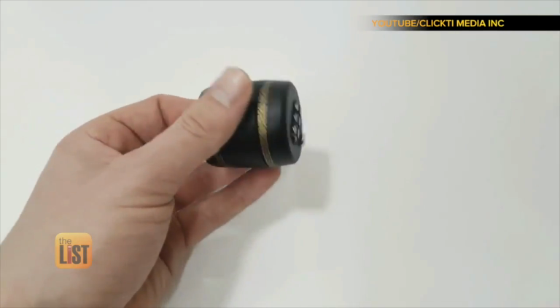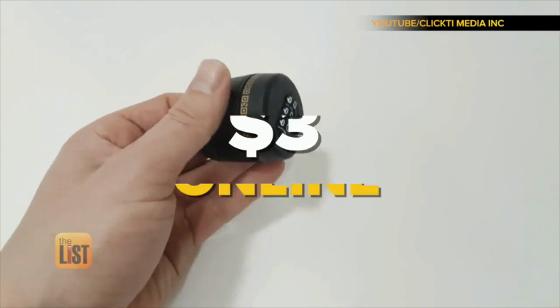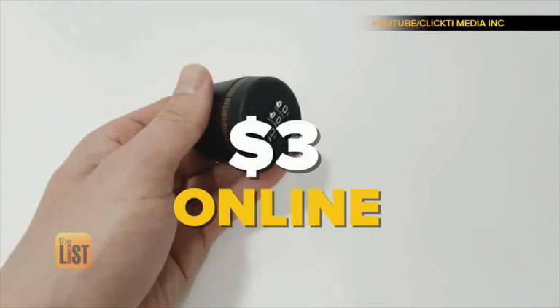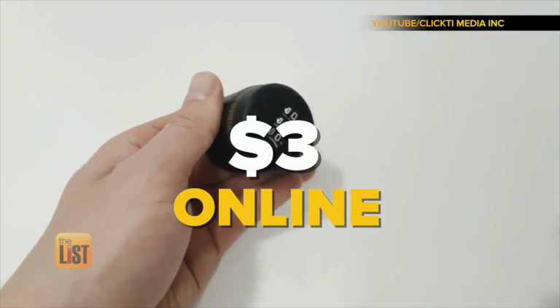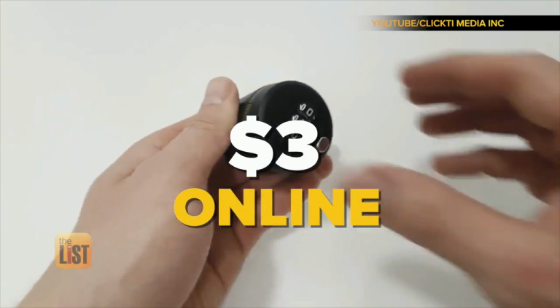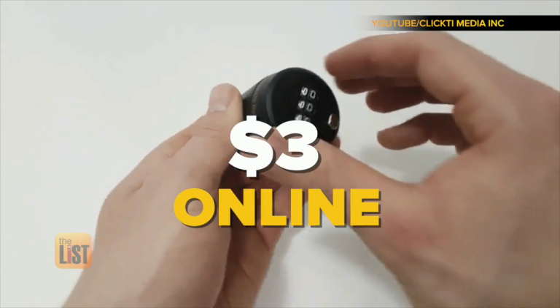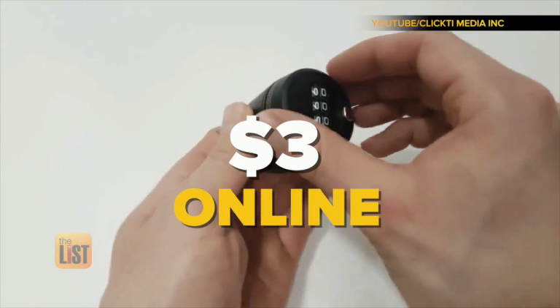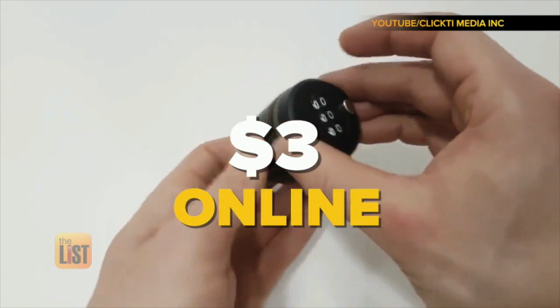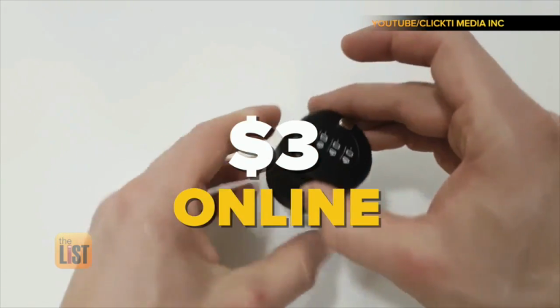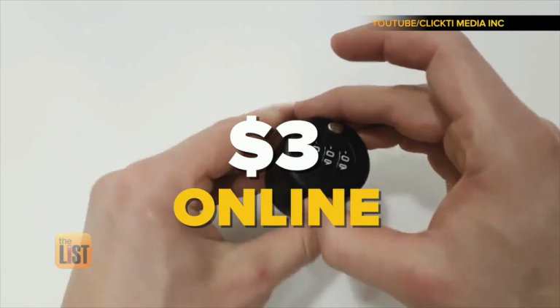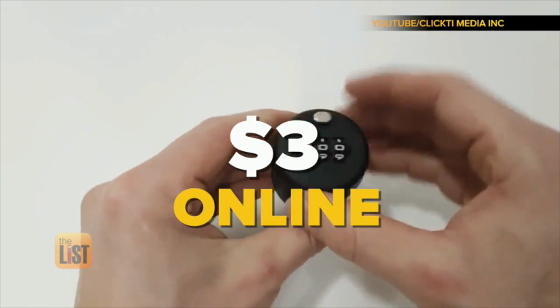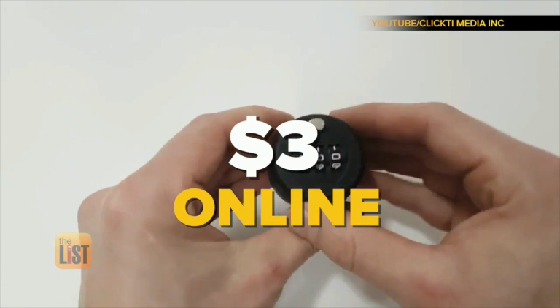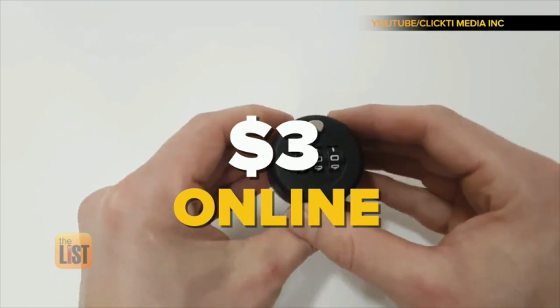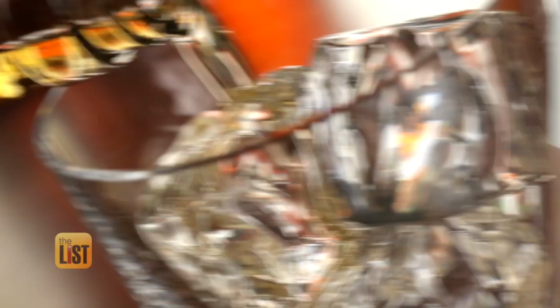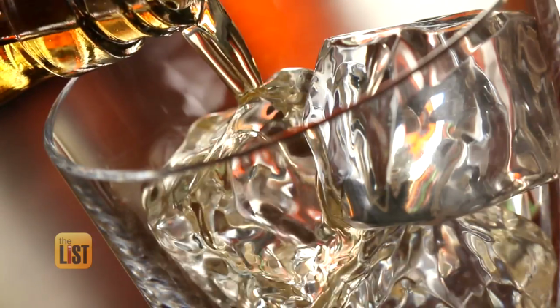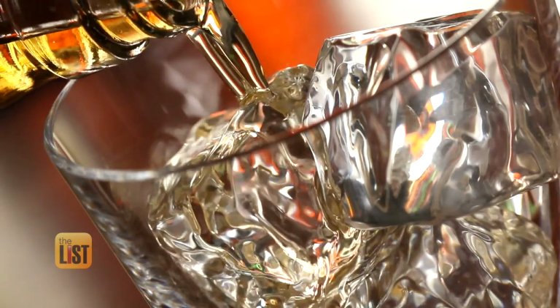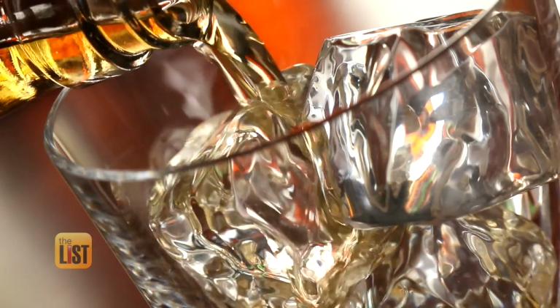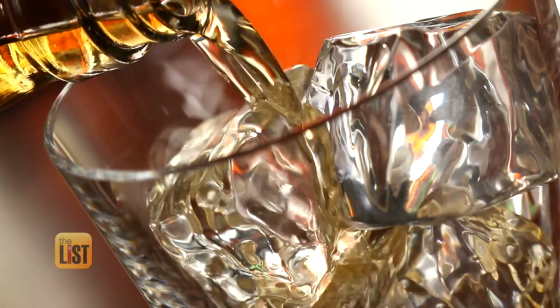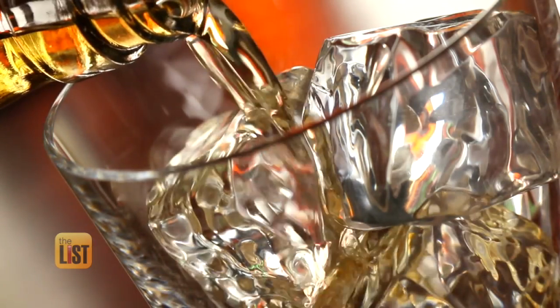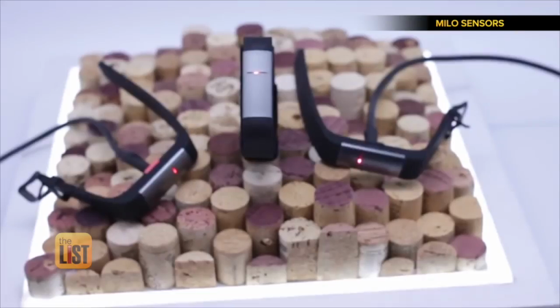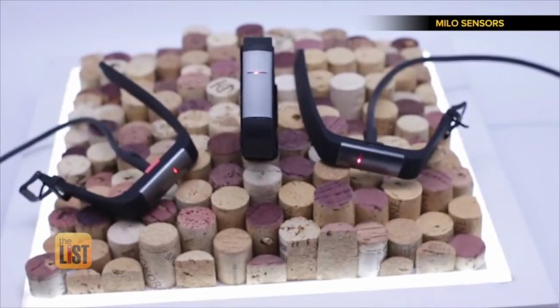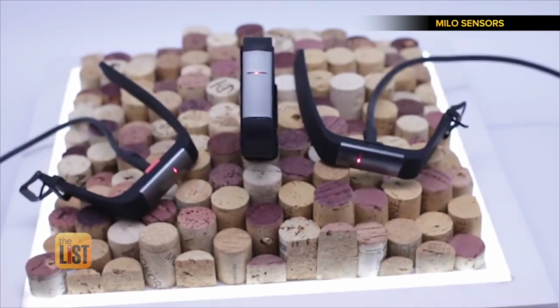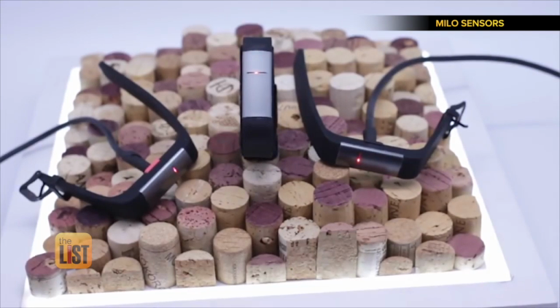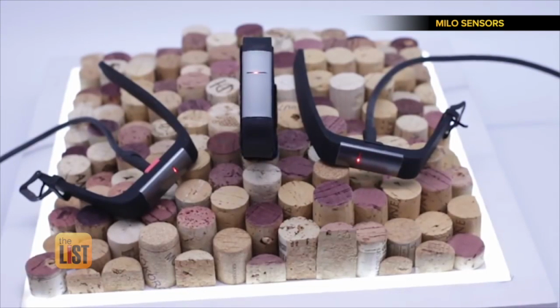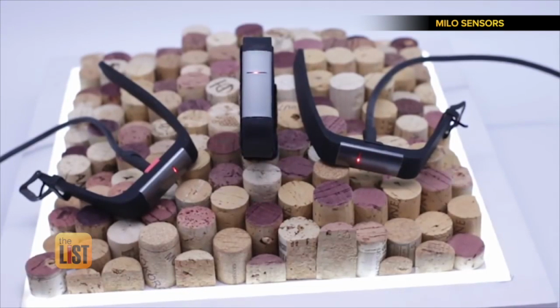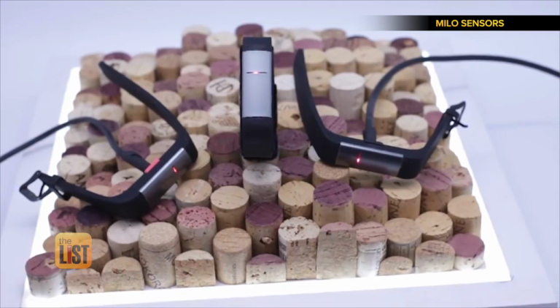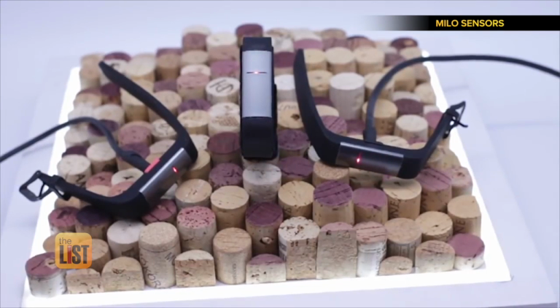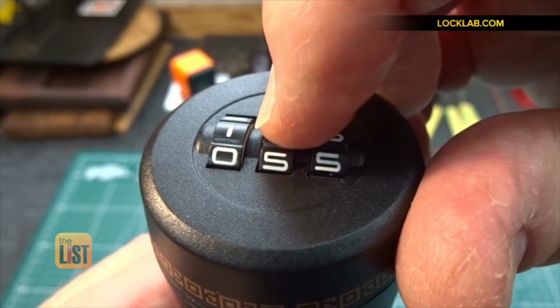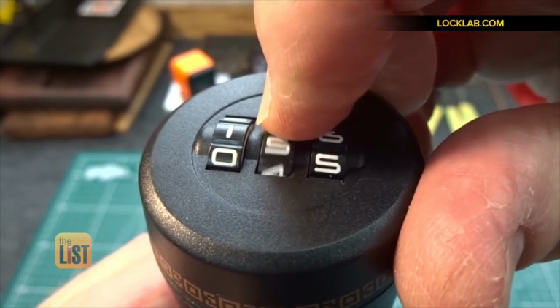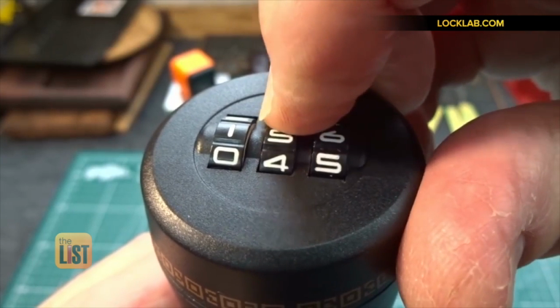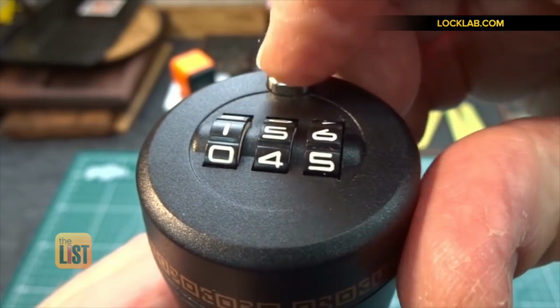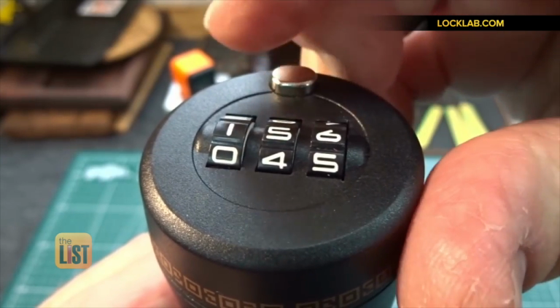This one's about $3 a pop online. Two parts gin, one part safety on our TechList.